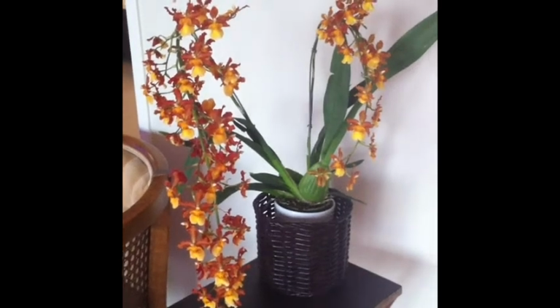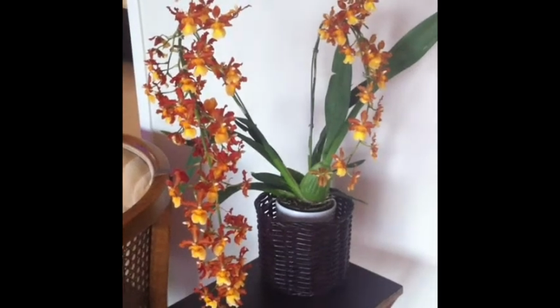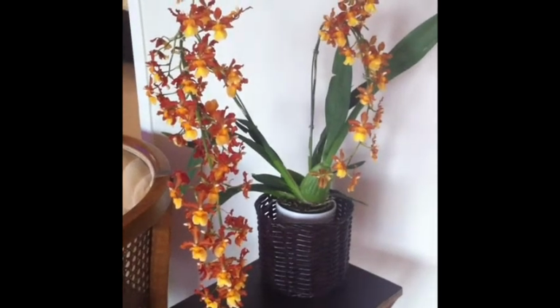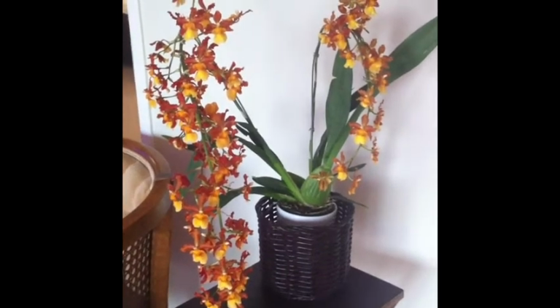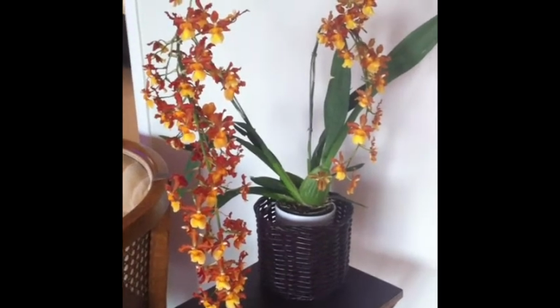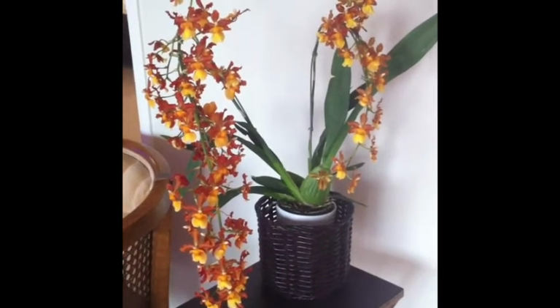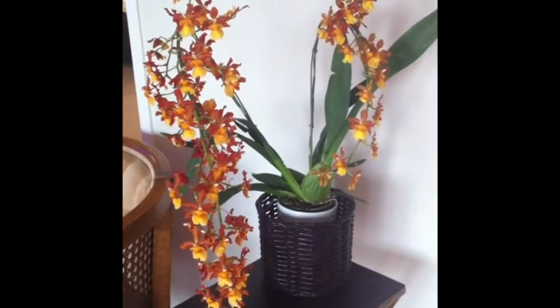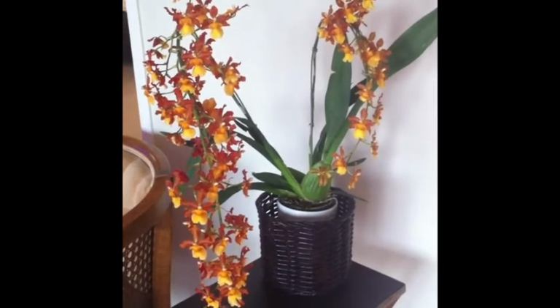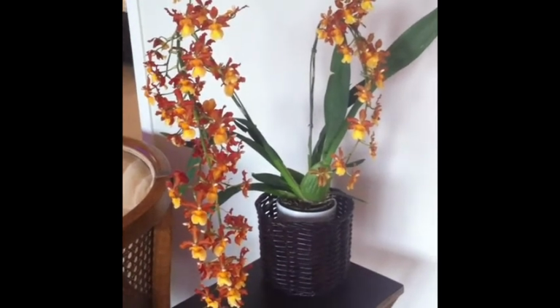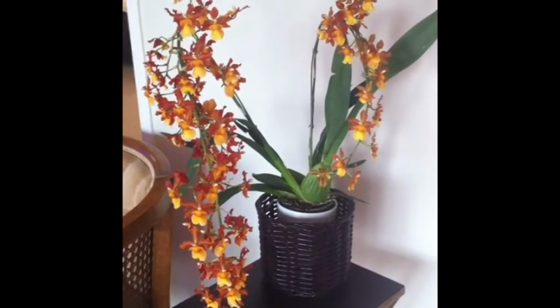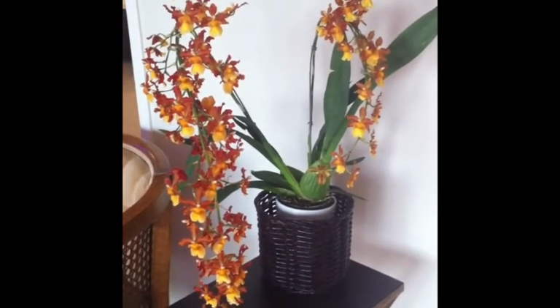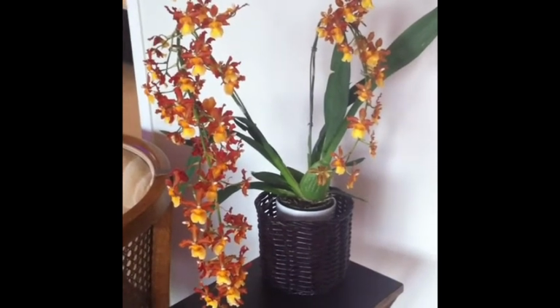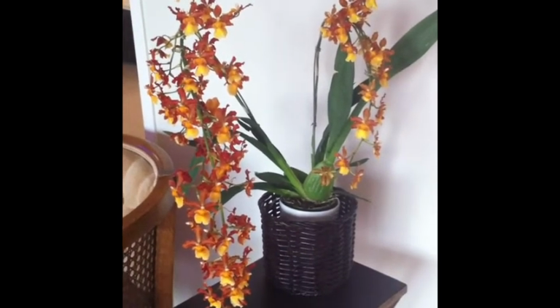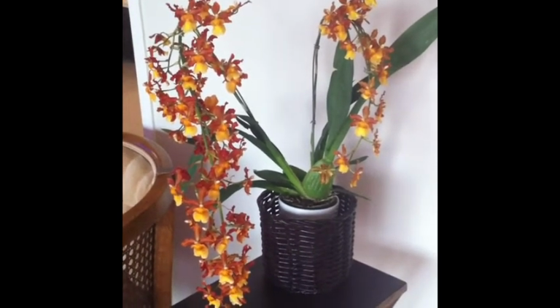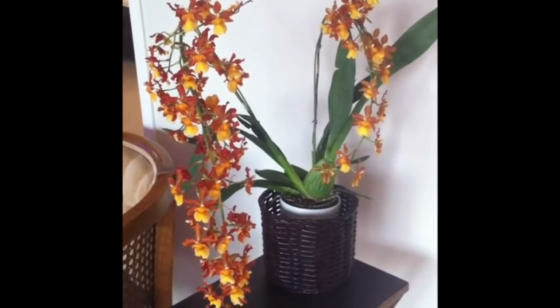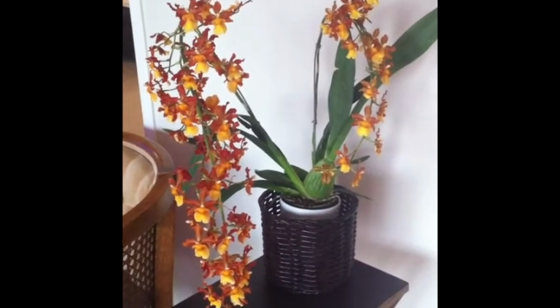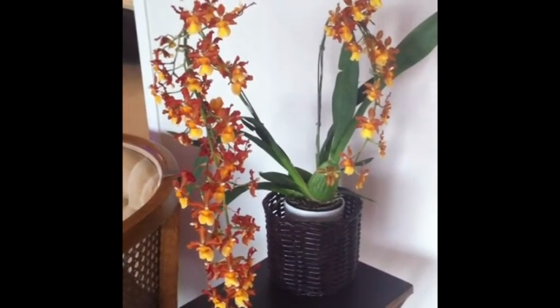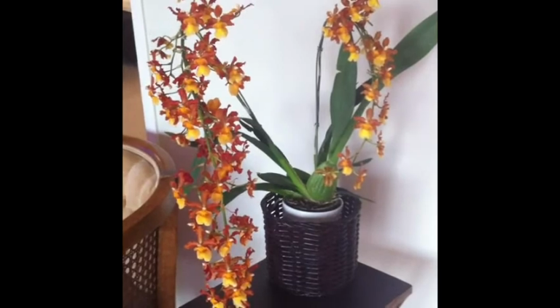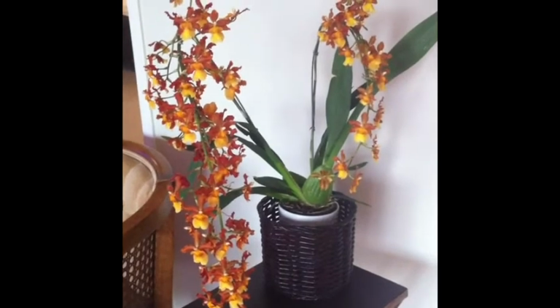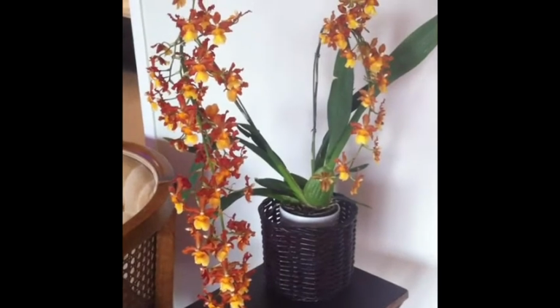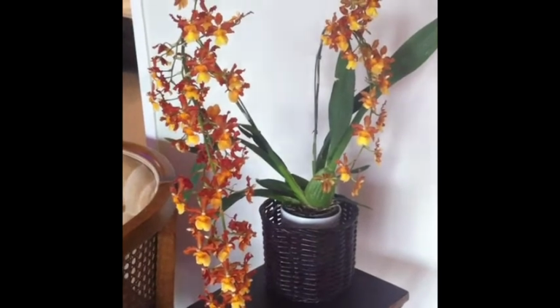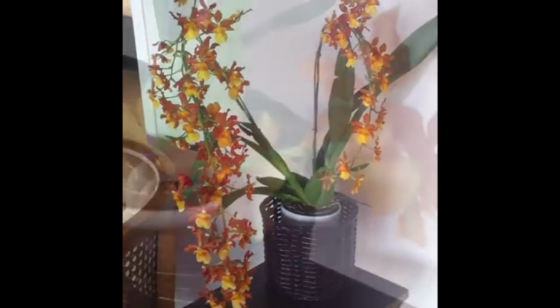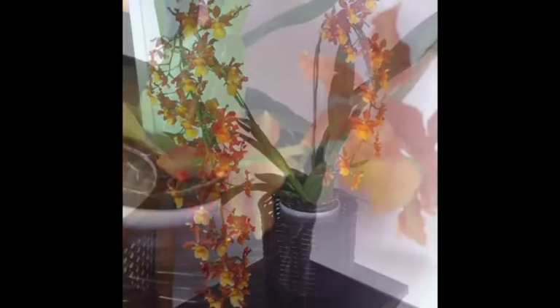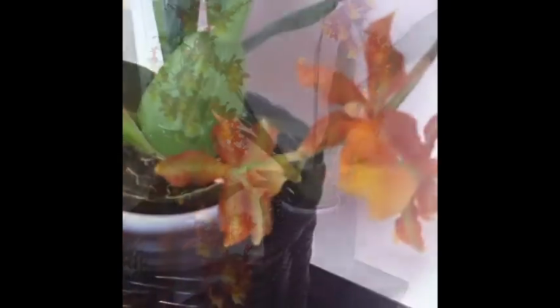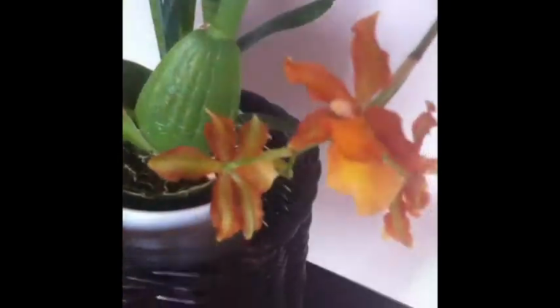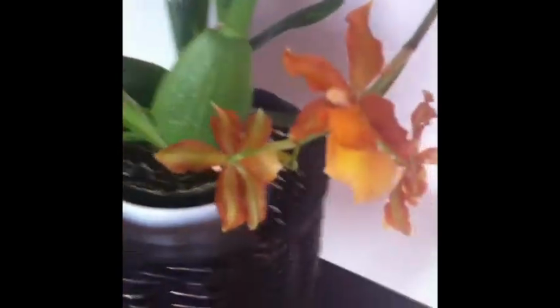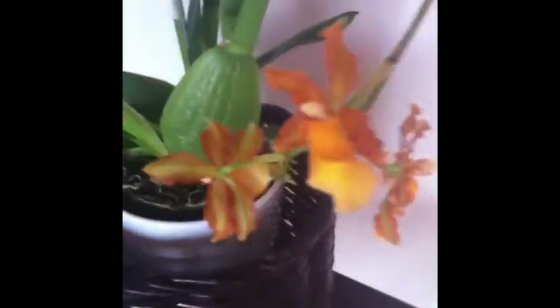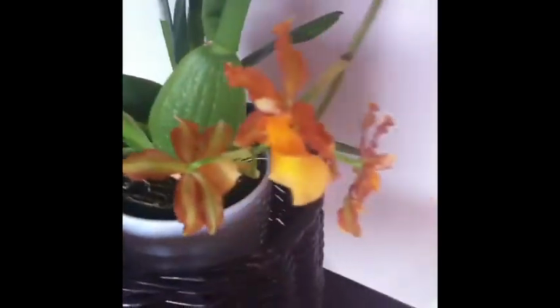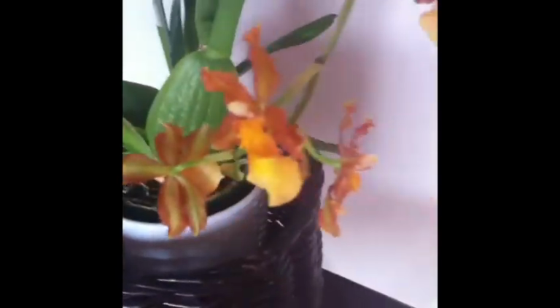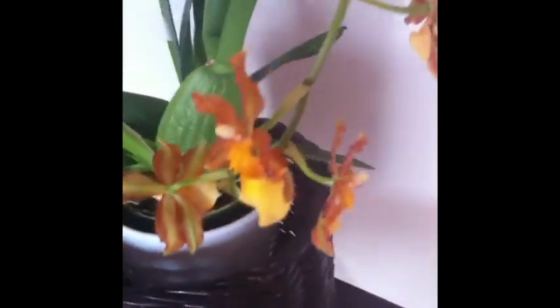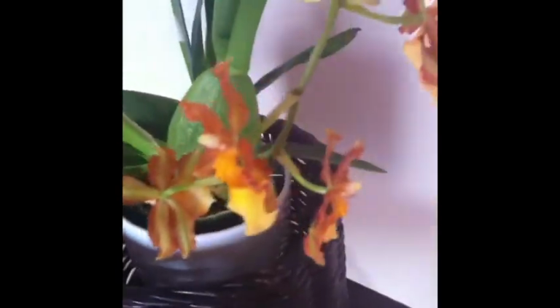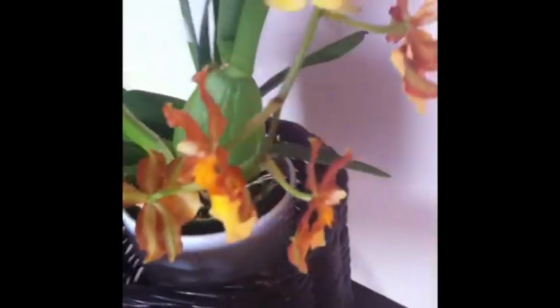Hi guys, Chris here, and I'm just doing a quick end of the month of June update on some of my orchids.